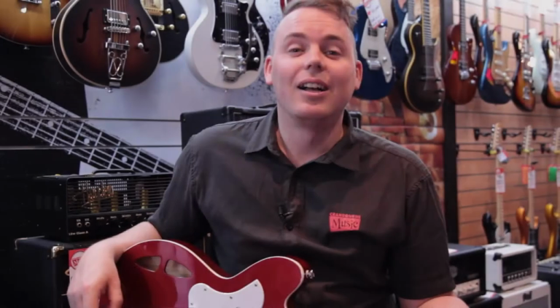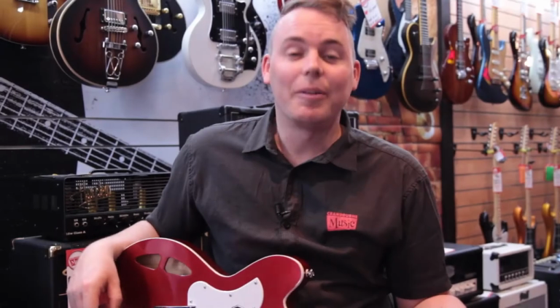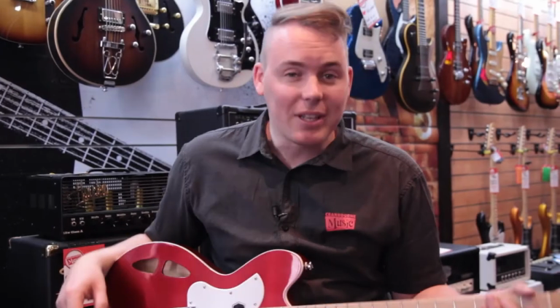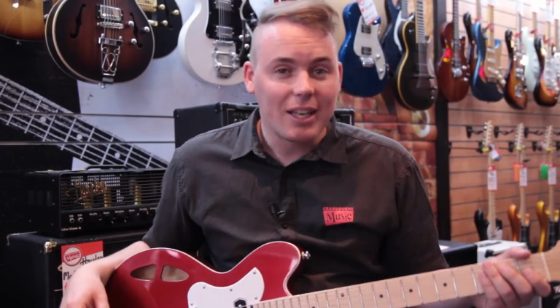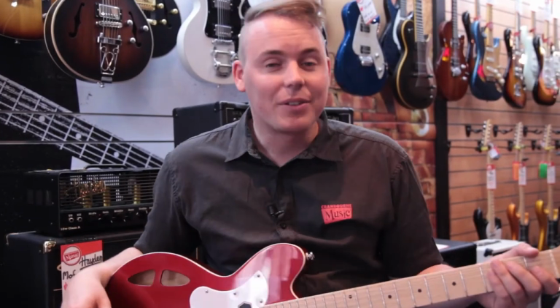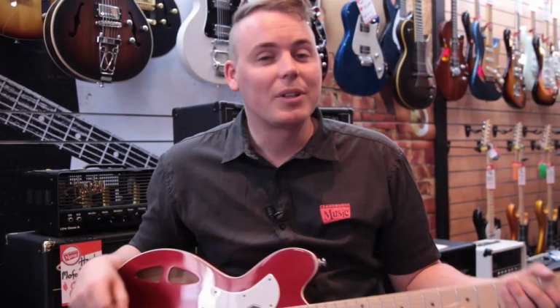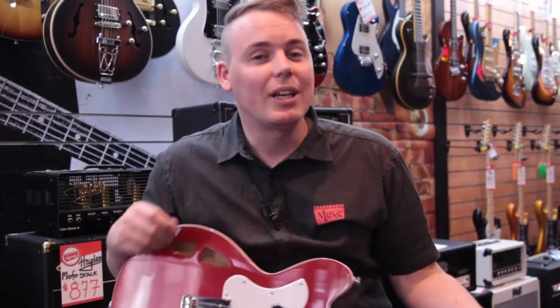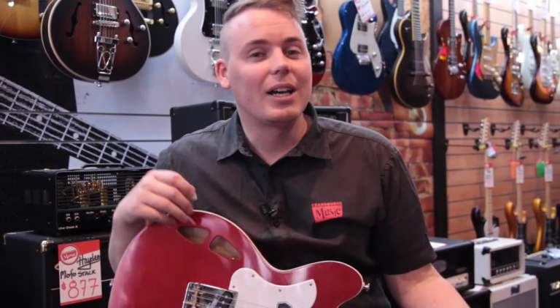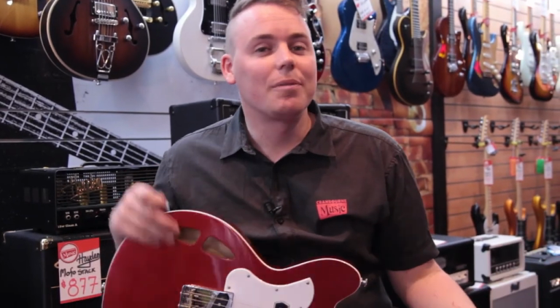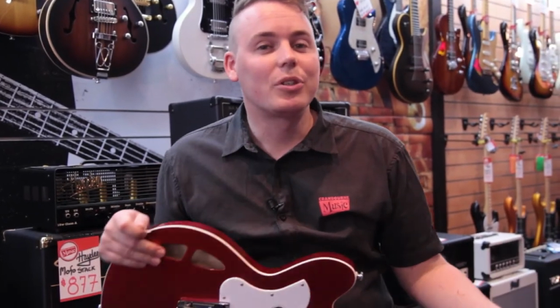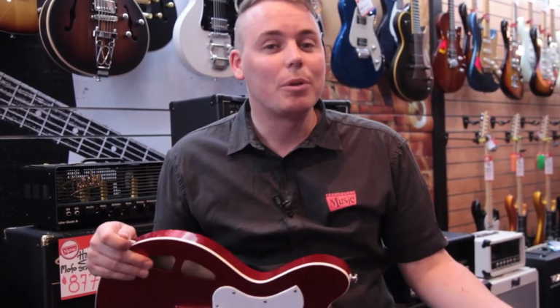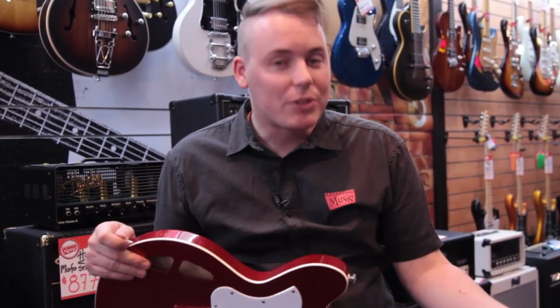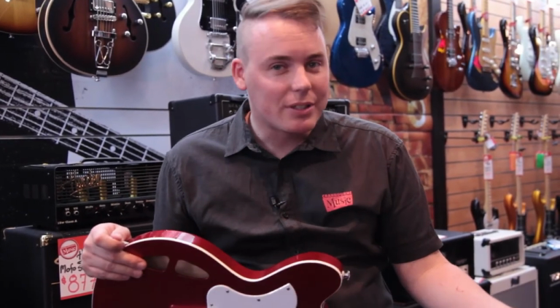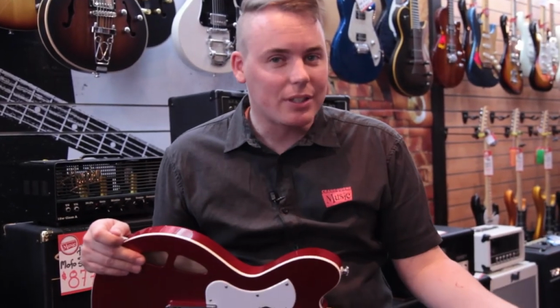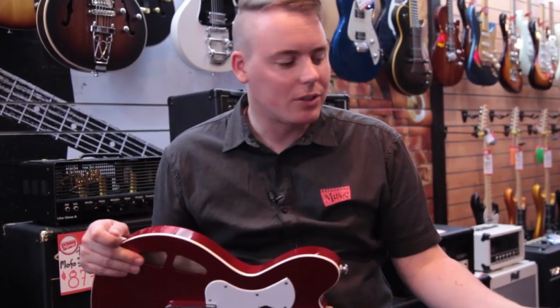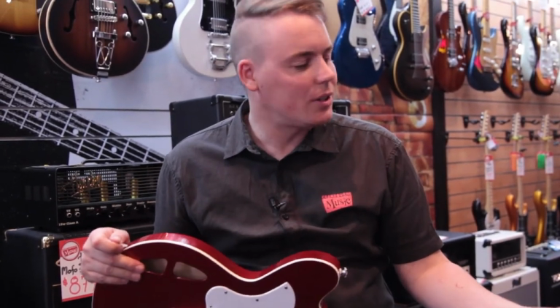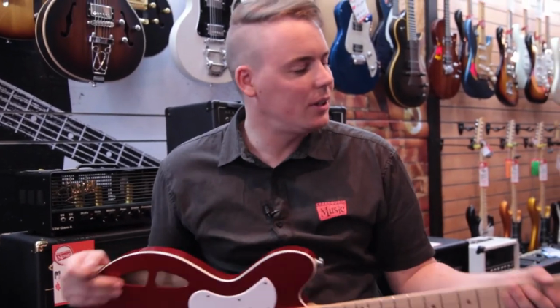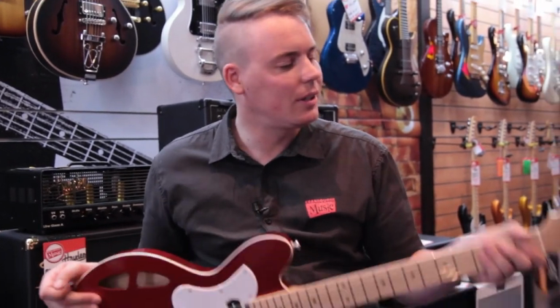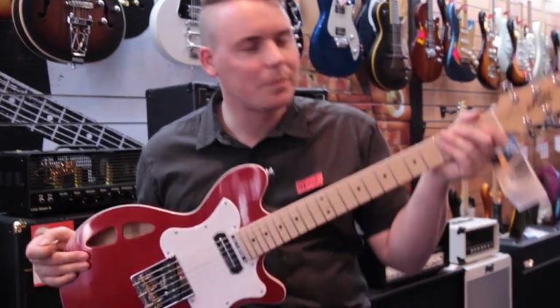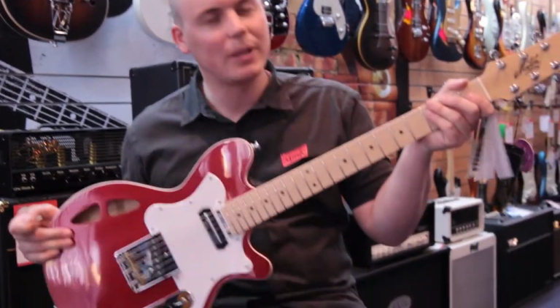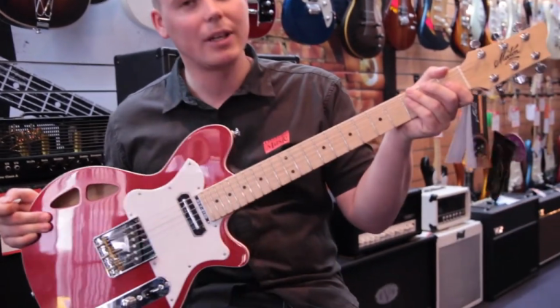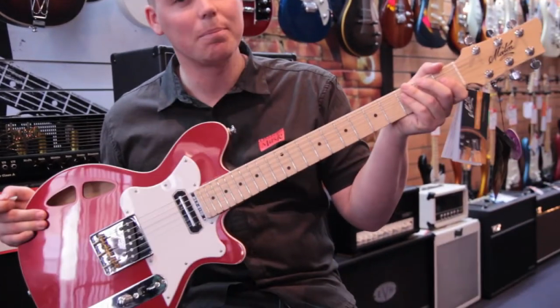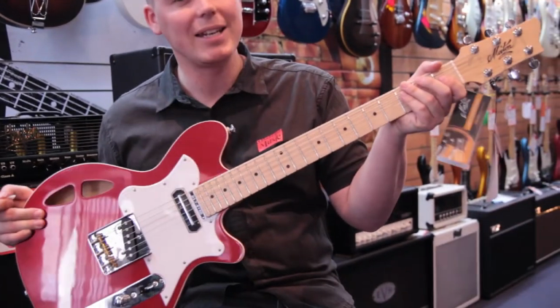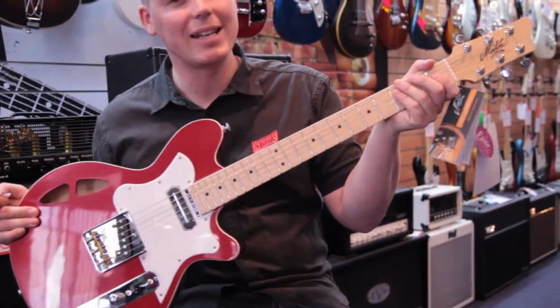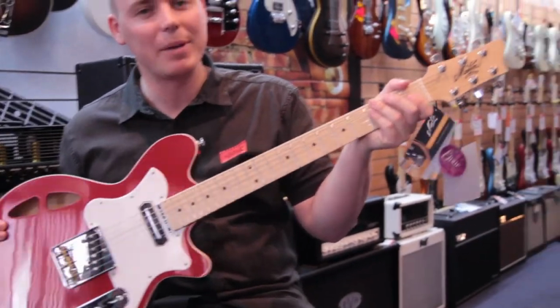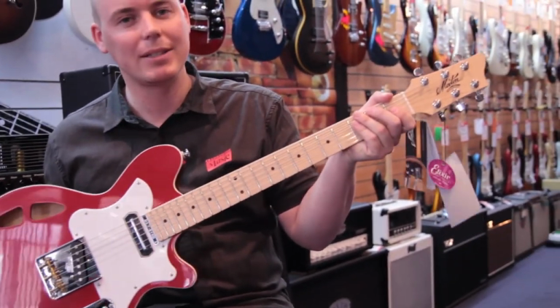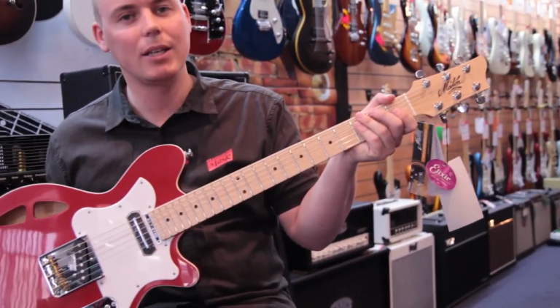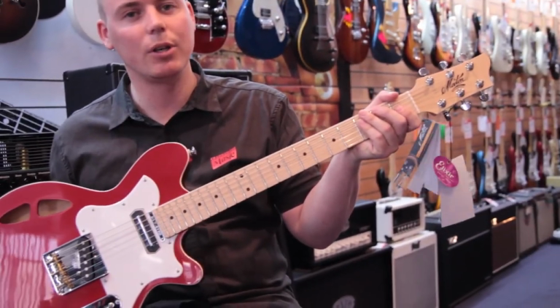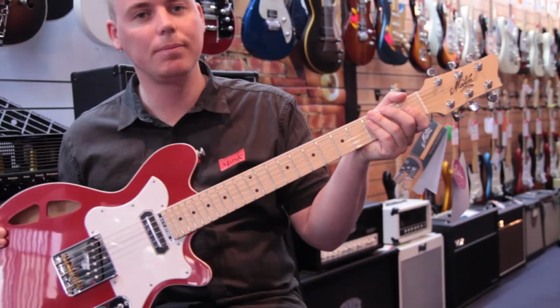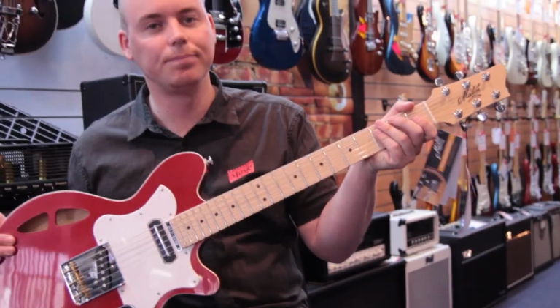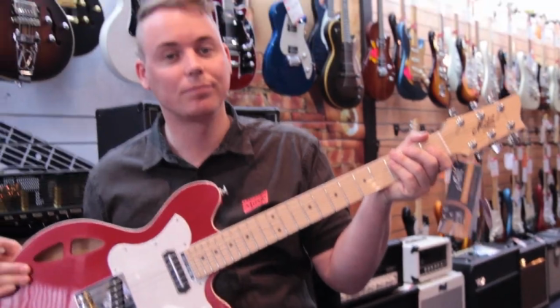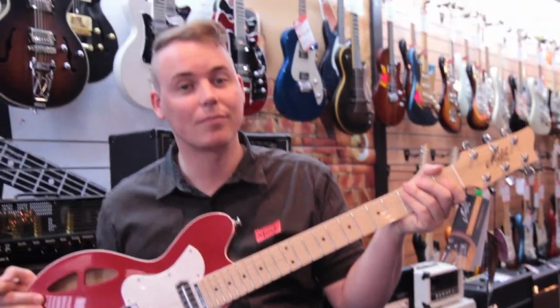I've been Dean from the Cranbourne Music City Store. It's been the Maton MS T-Bird. Thank you.